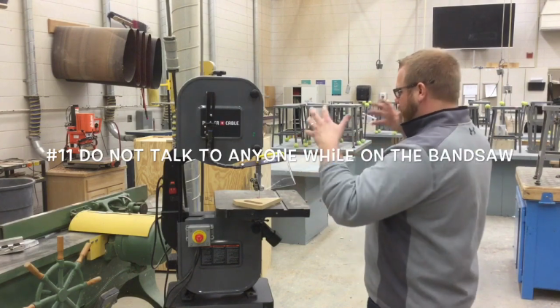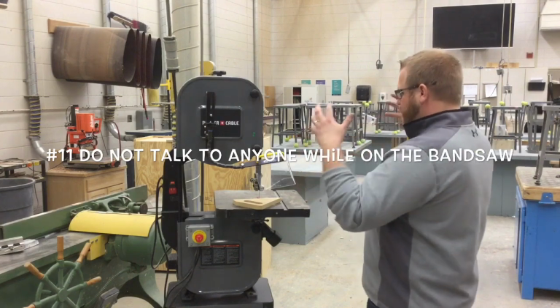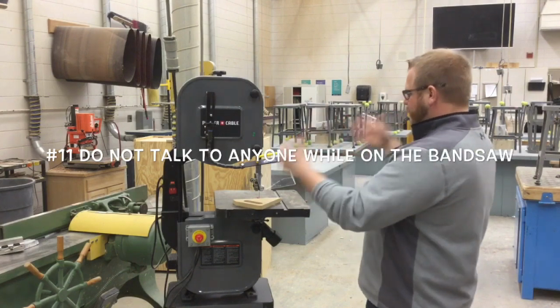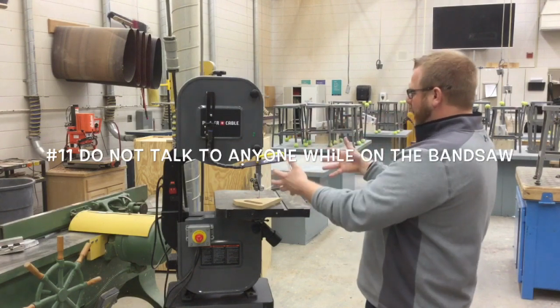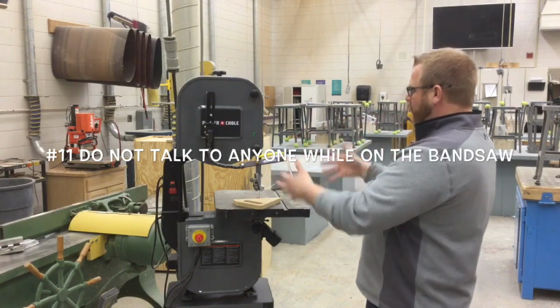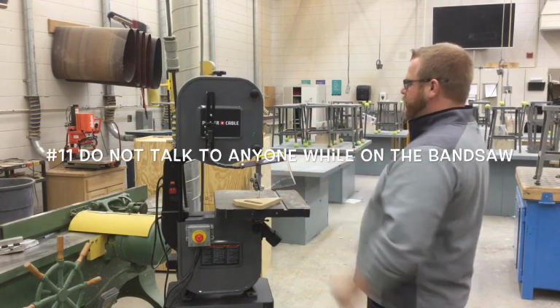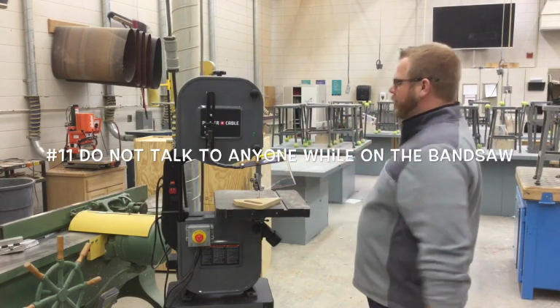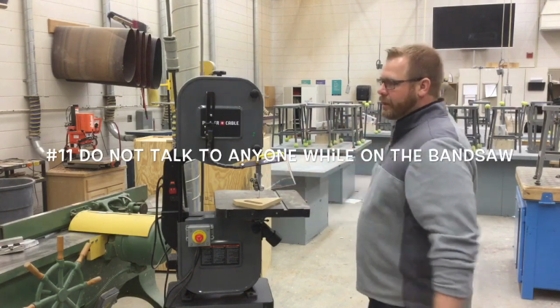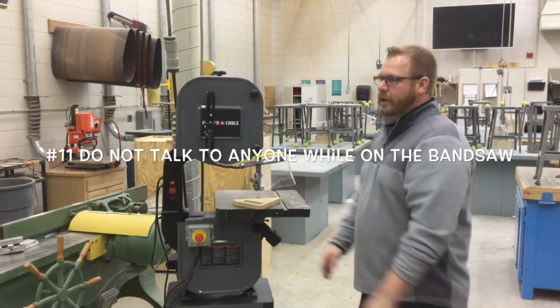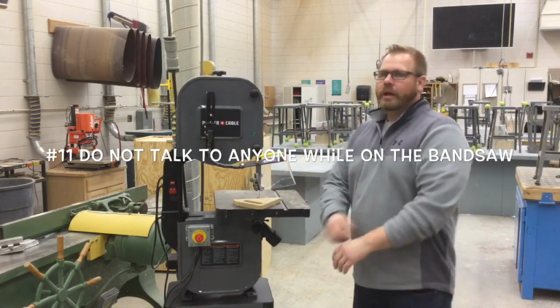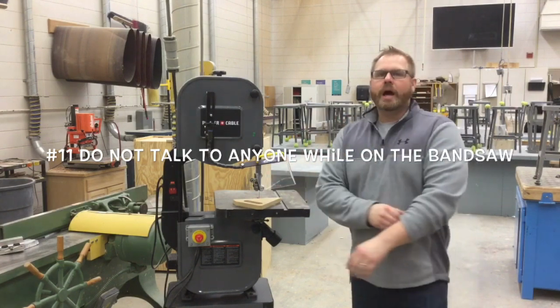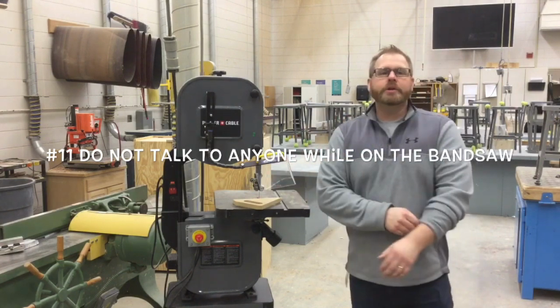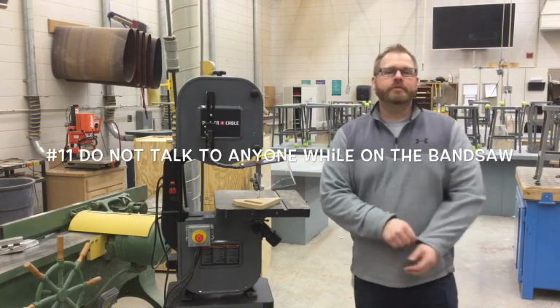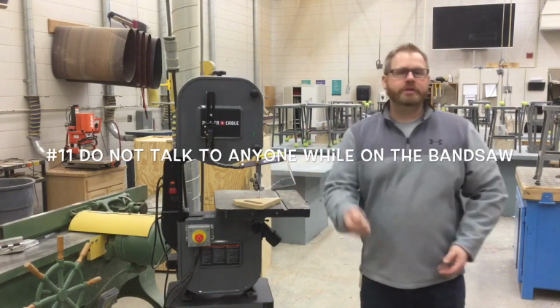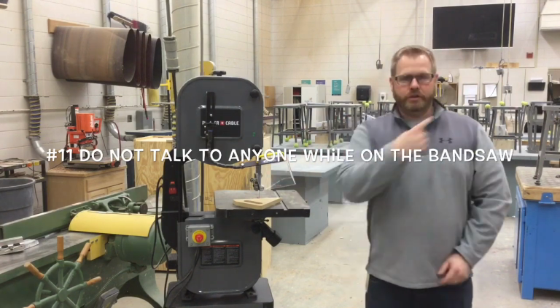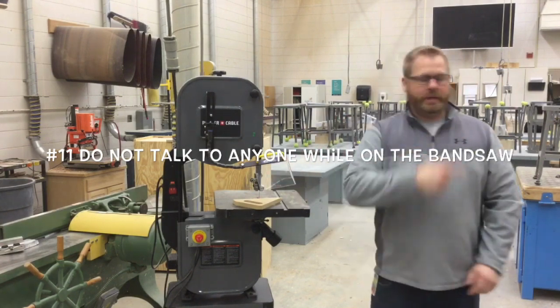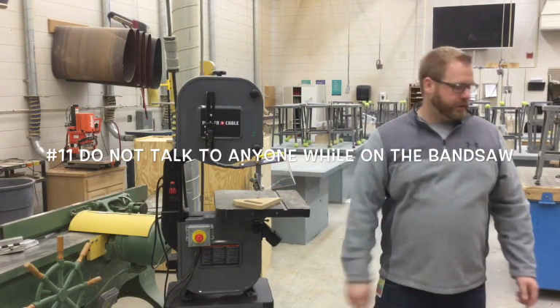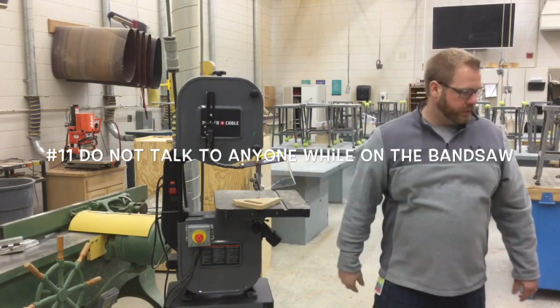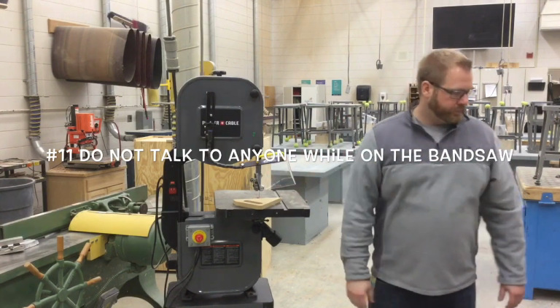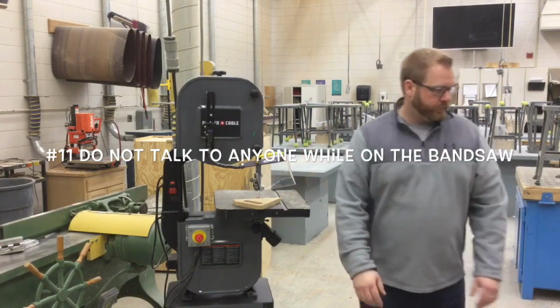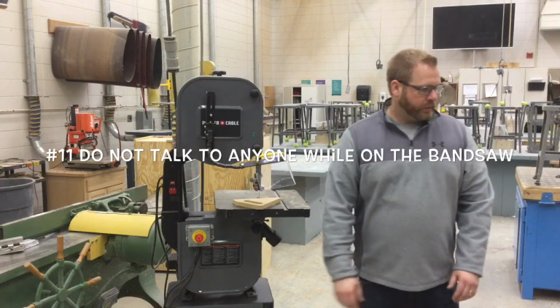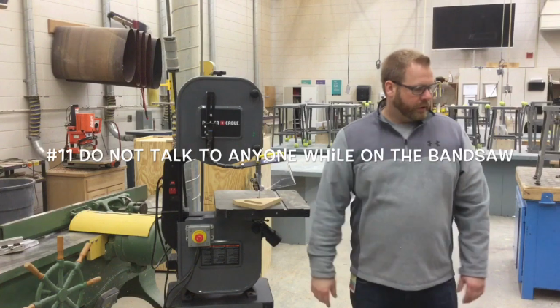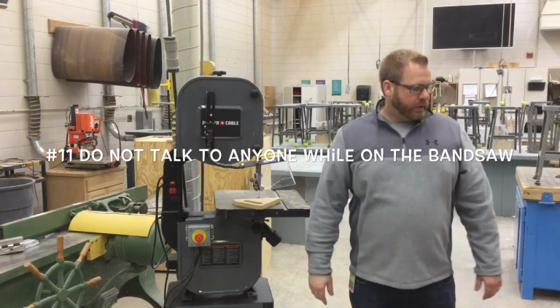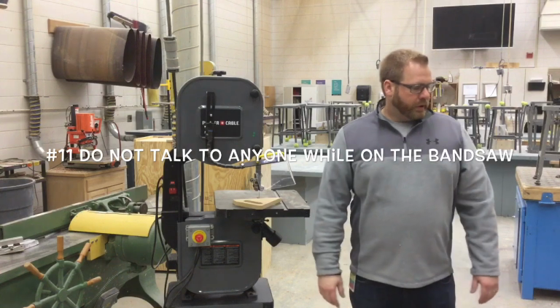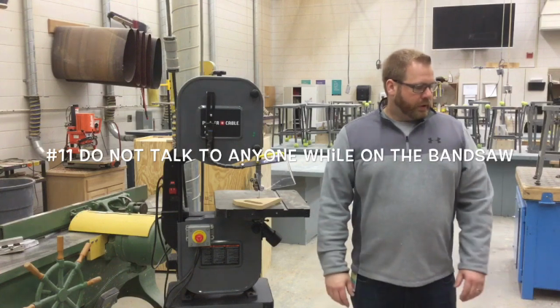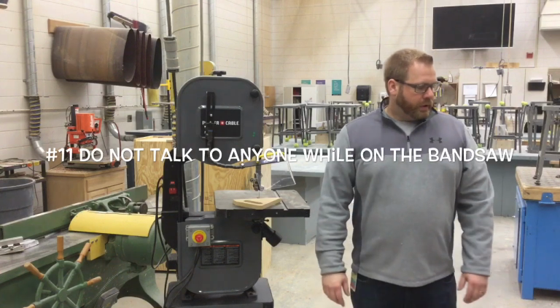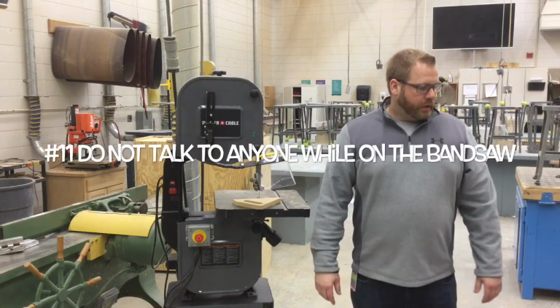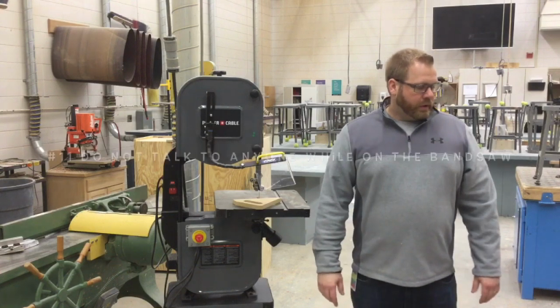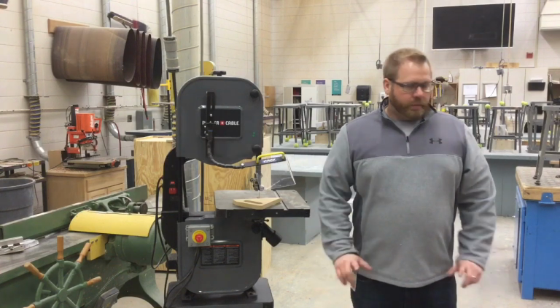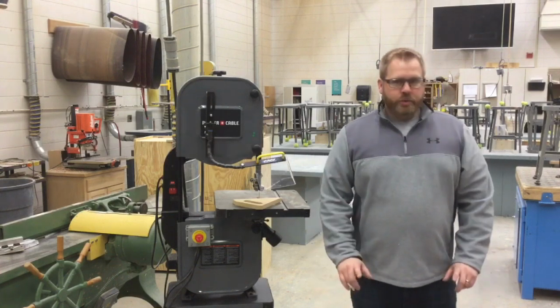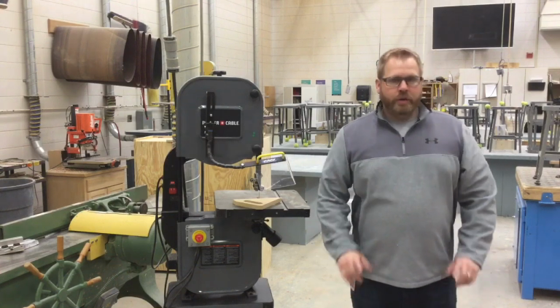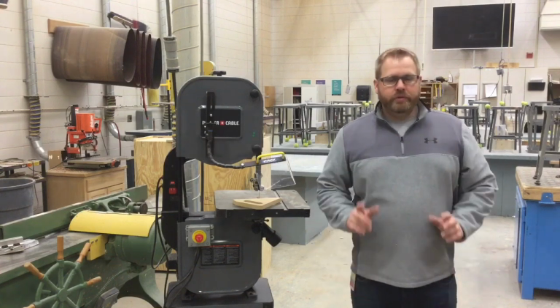Number eleven: don't talk to people while using the bandsaw. We want your focus and attention on what you're cutting, not on what your friends are doing next to you.